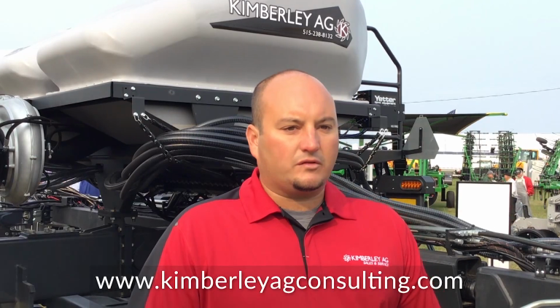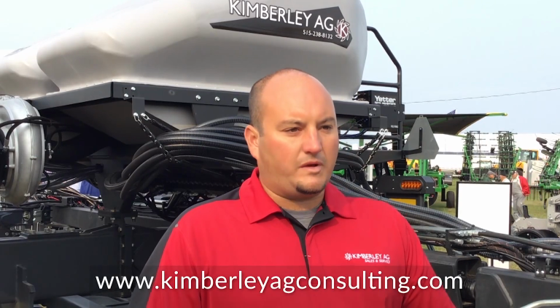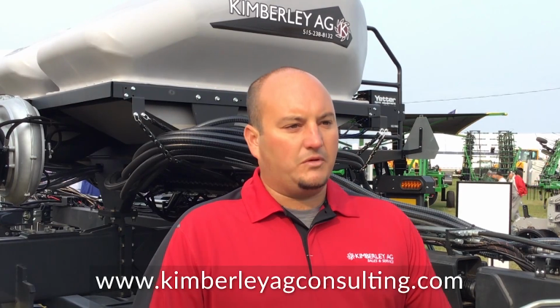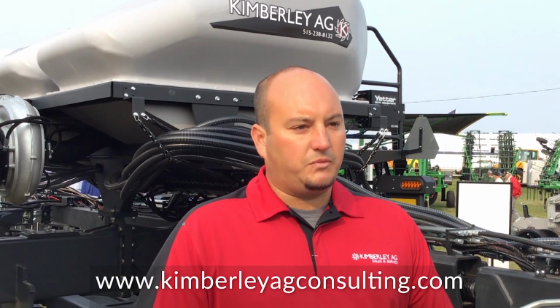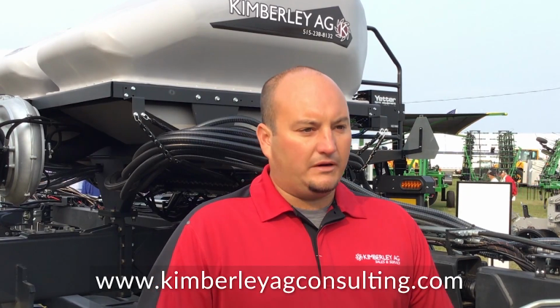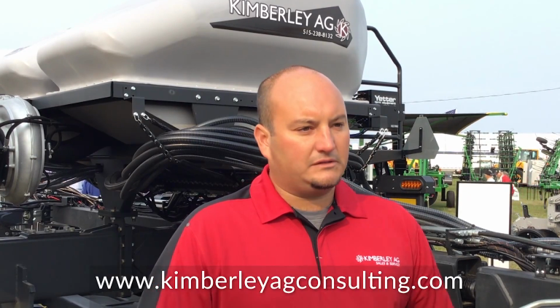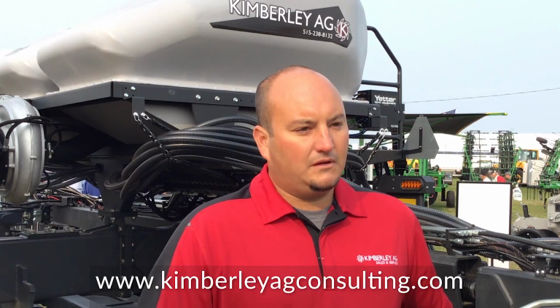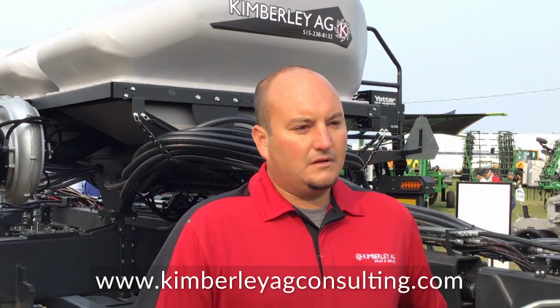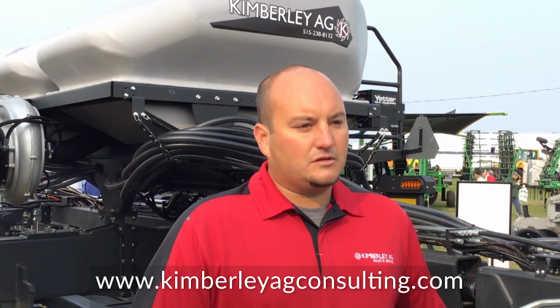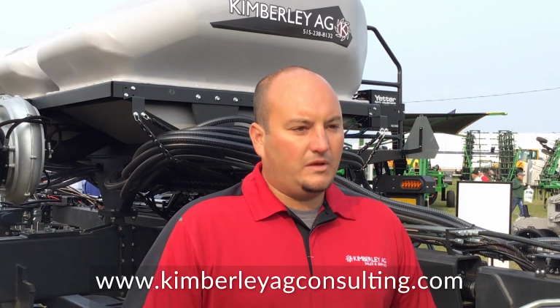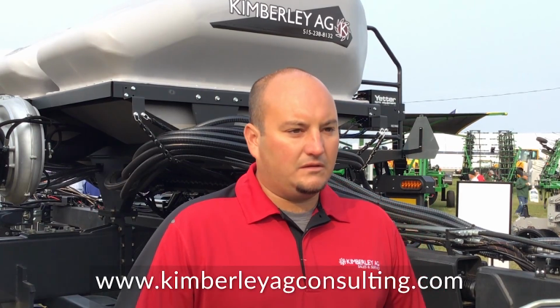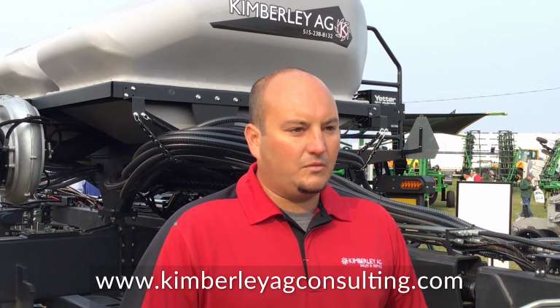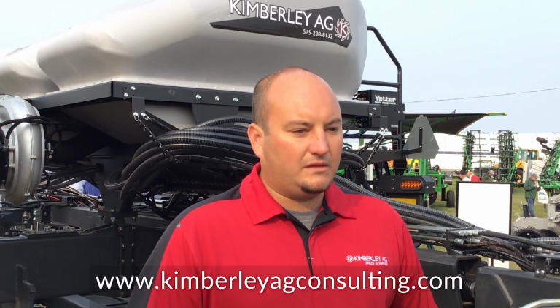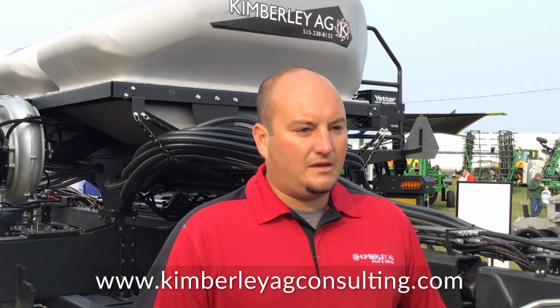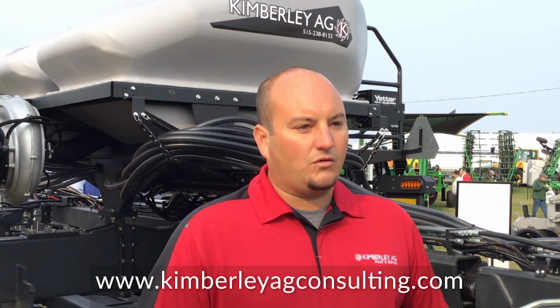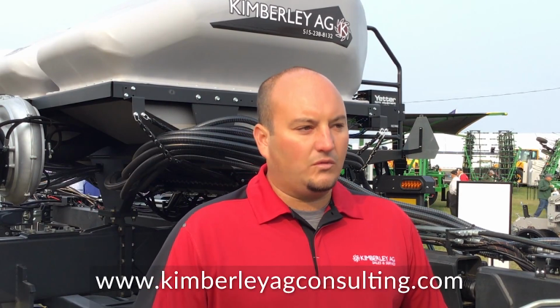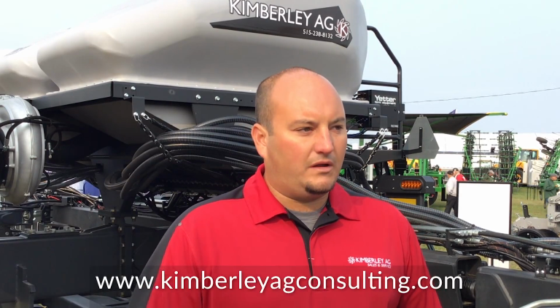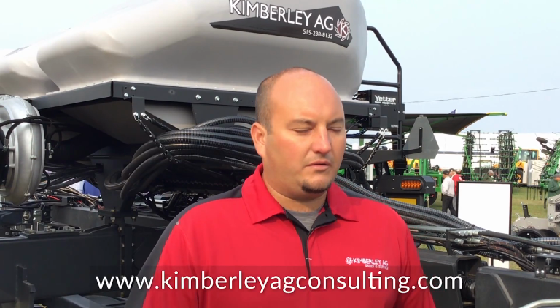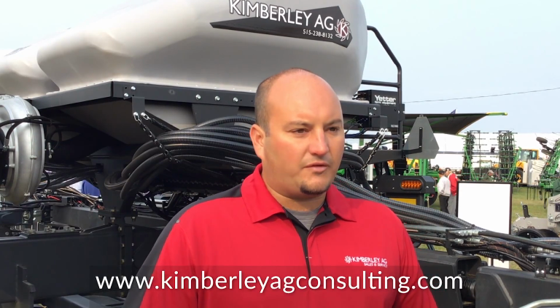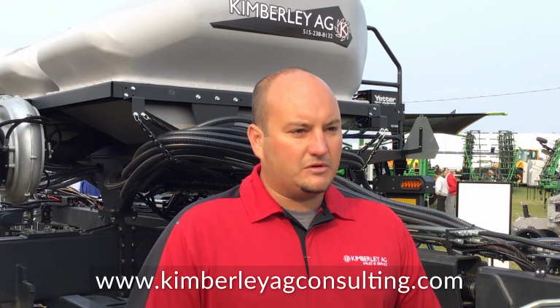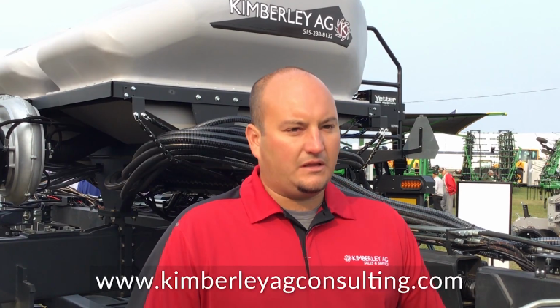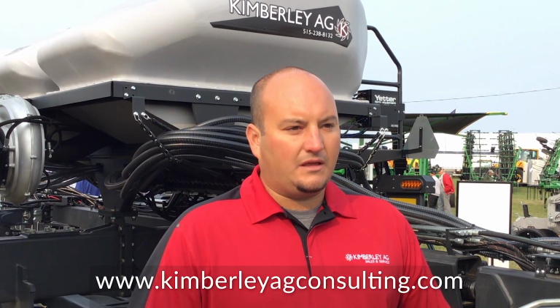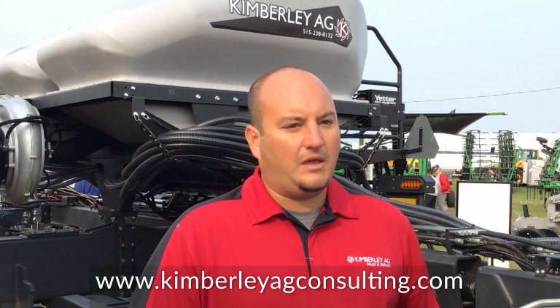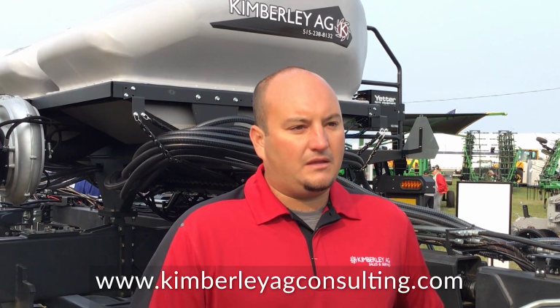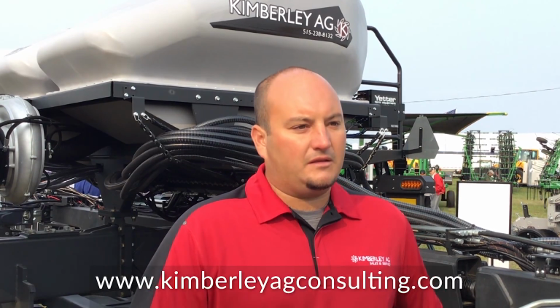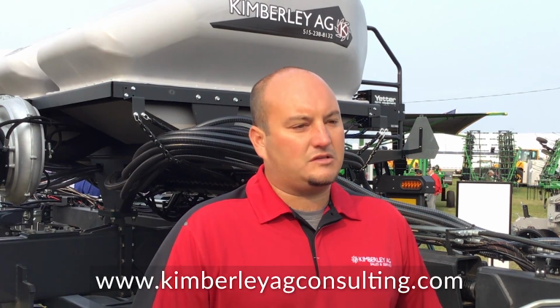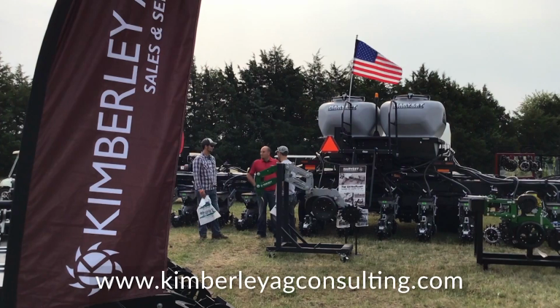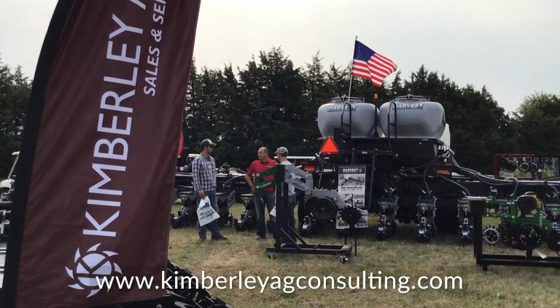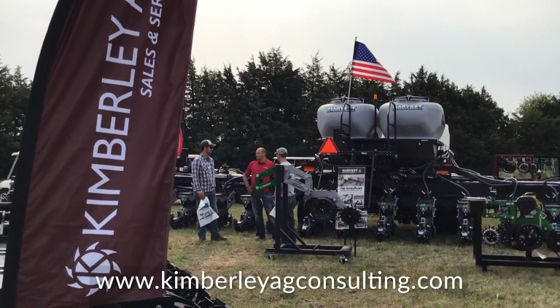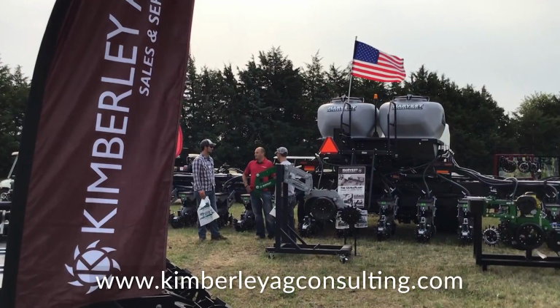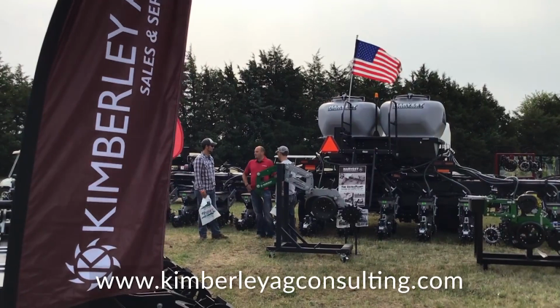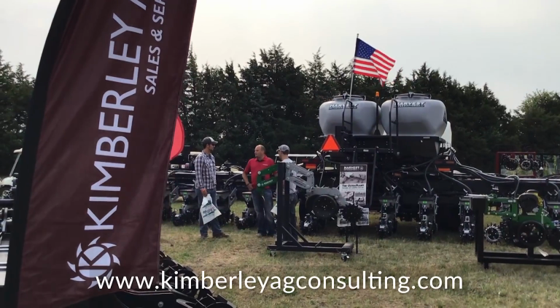We also rebuild planters. So we can take your old one and refurbish it and make it just as good as this new one behind me.